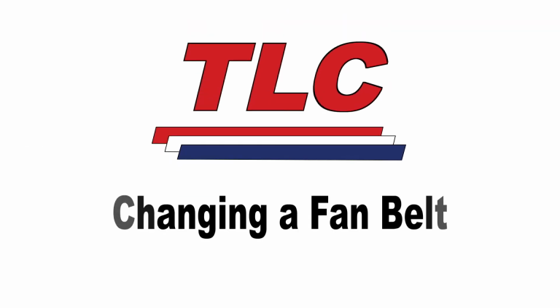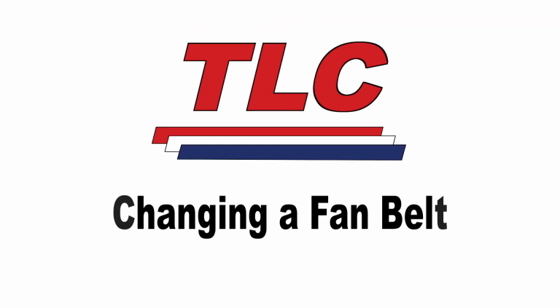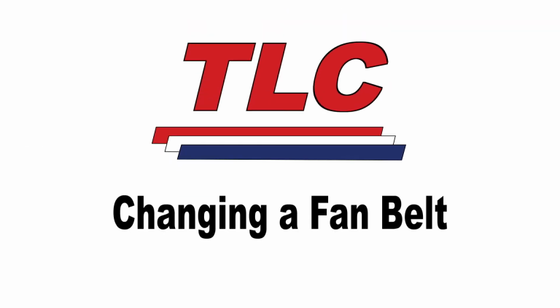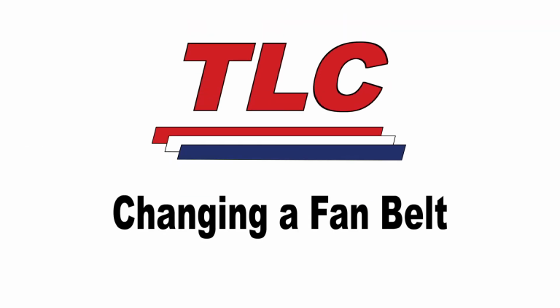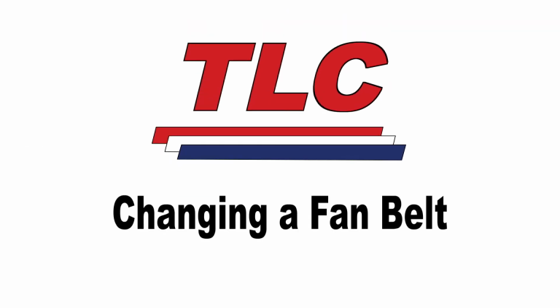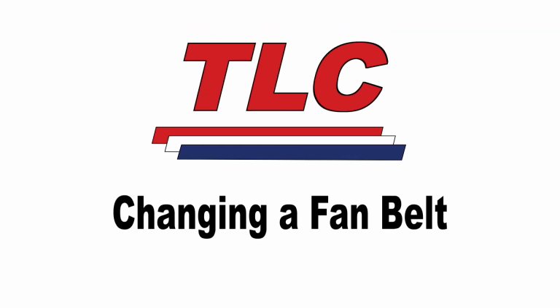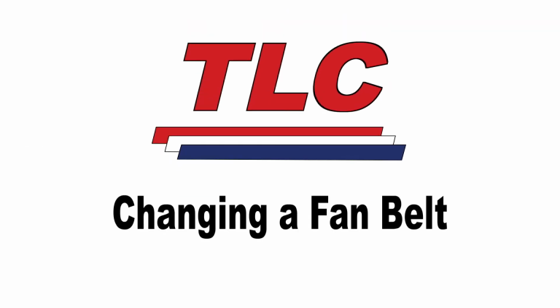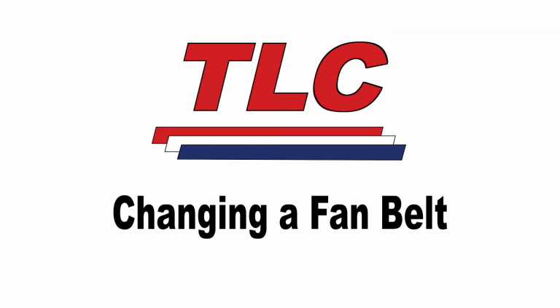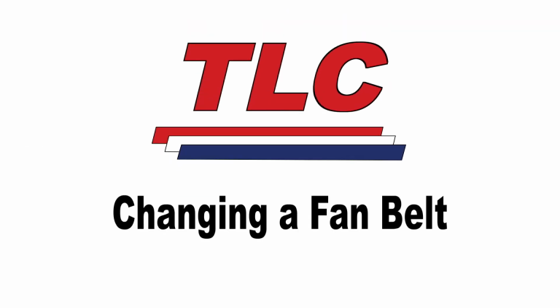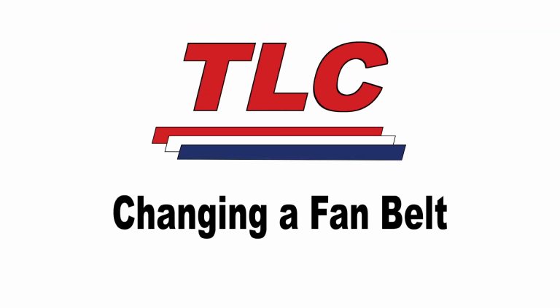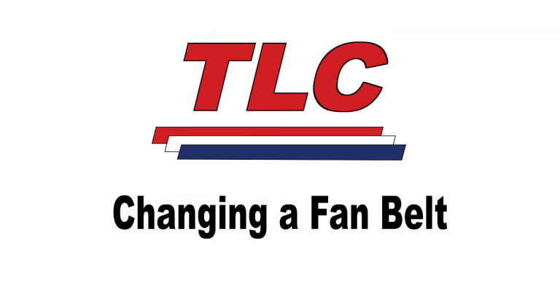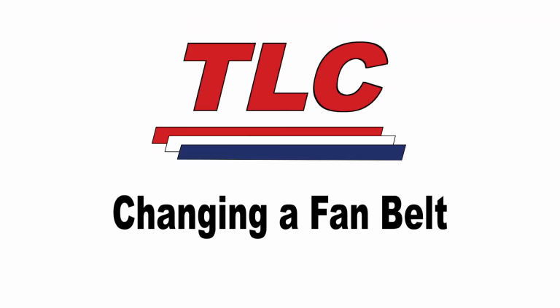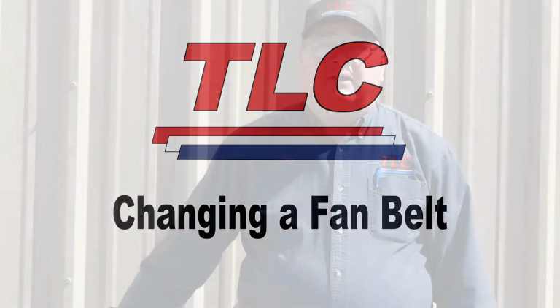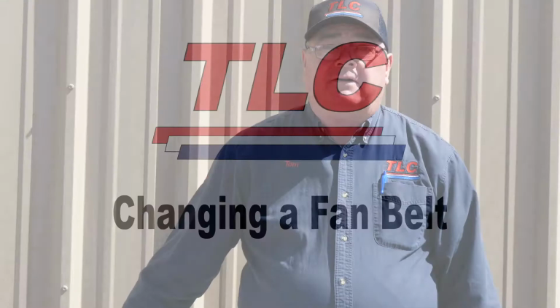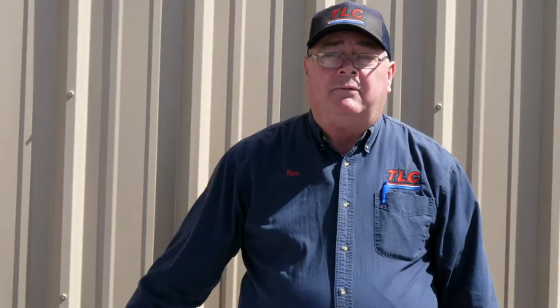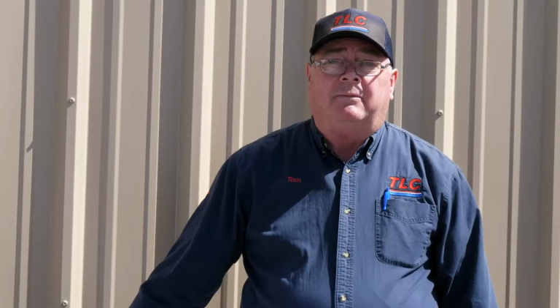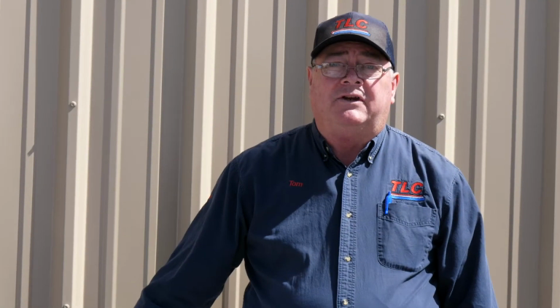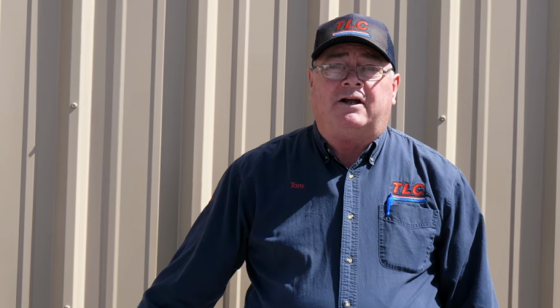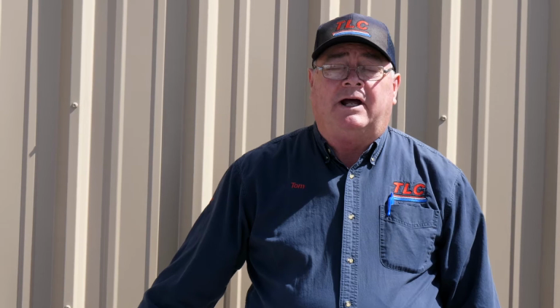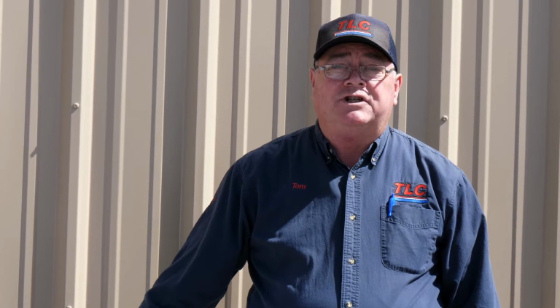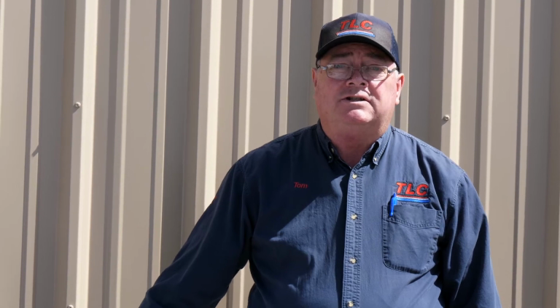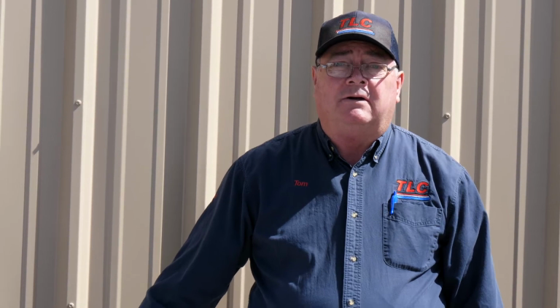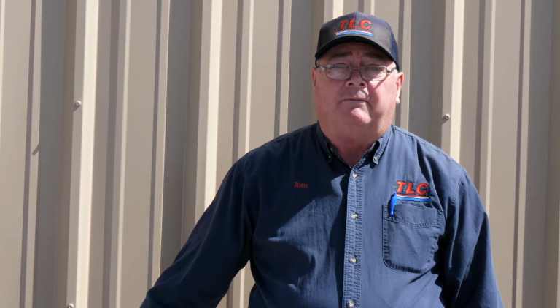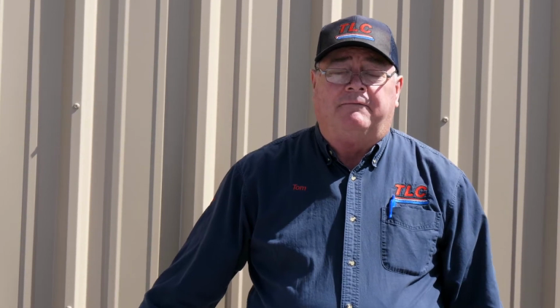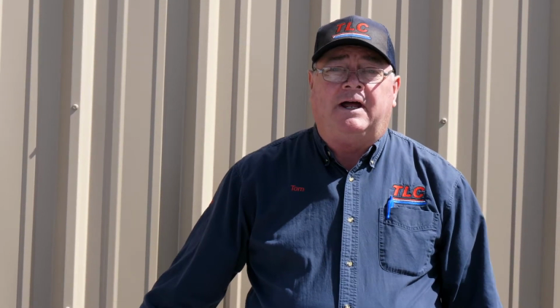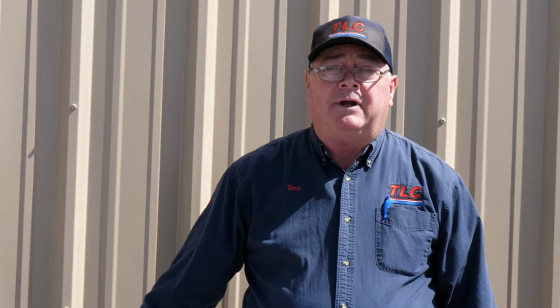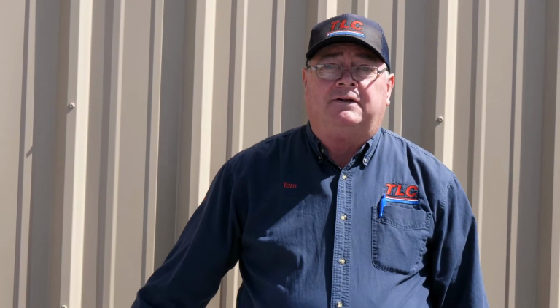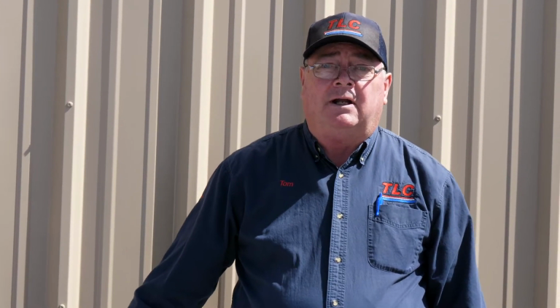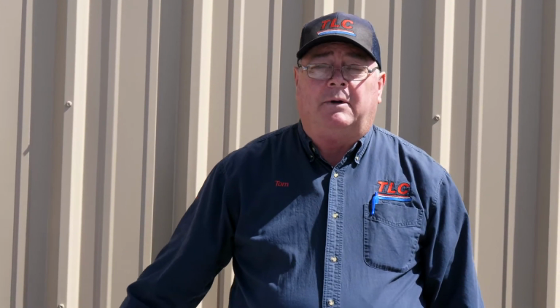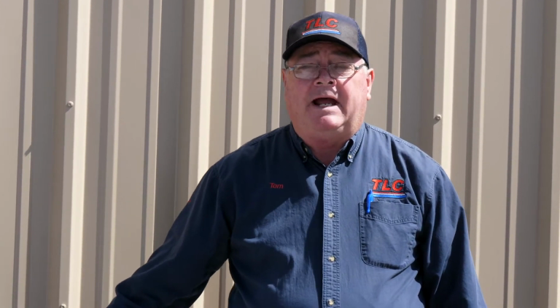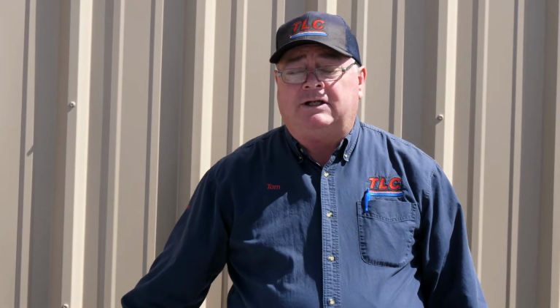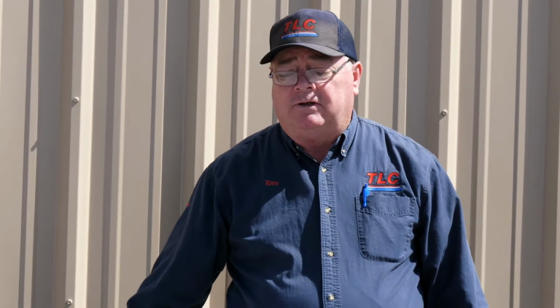Hi, this is Tom with TLC. Today we're going to be talking about changing a fan belt in a package unit.